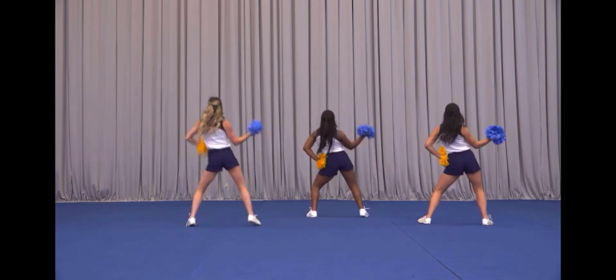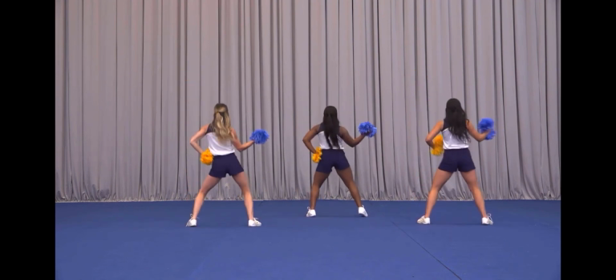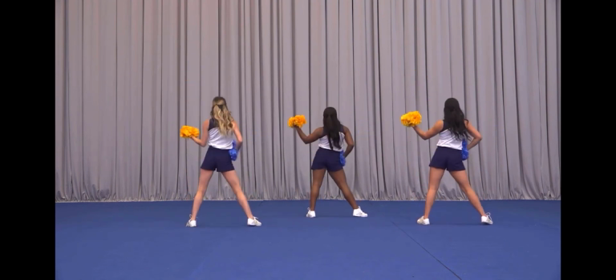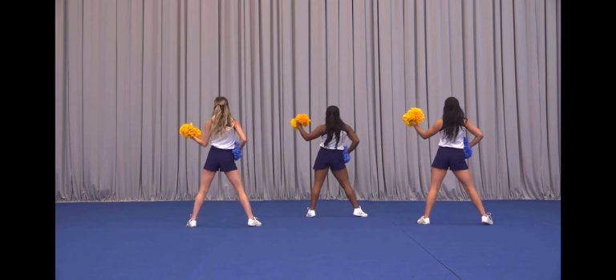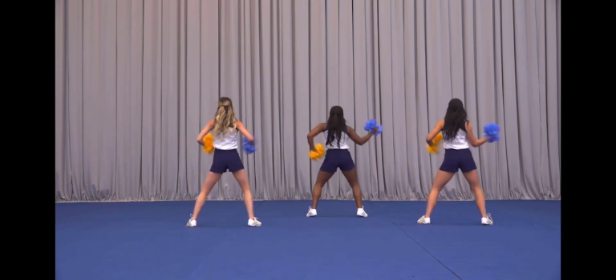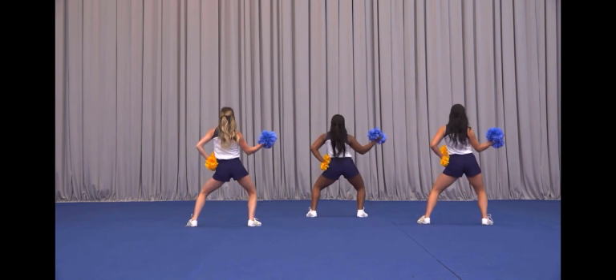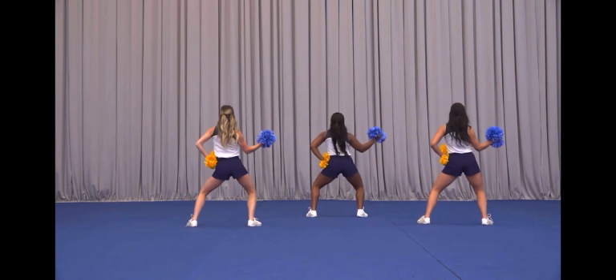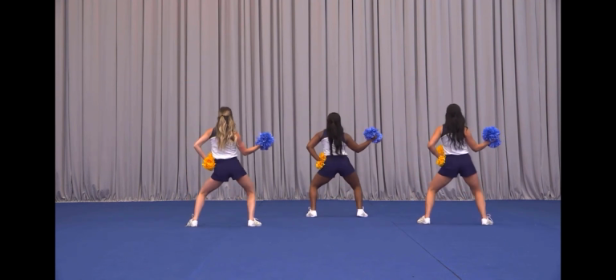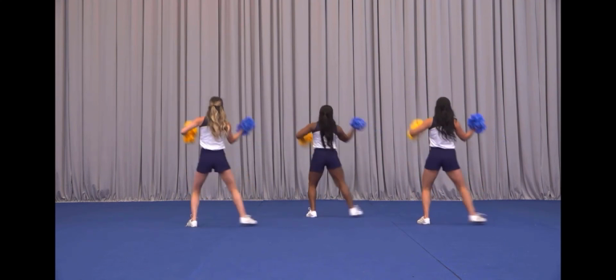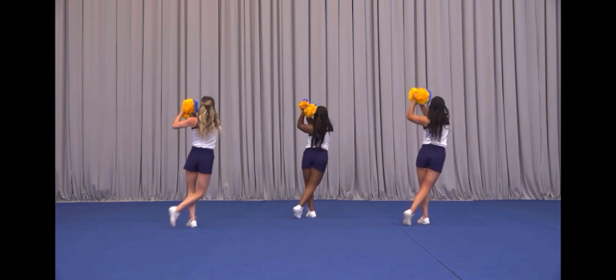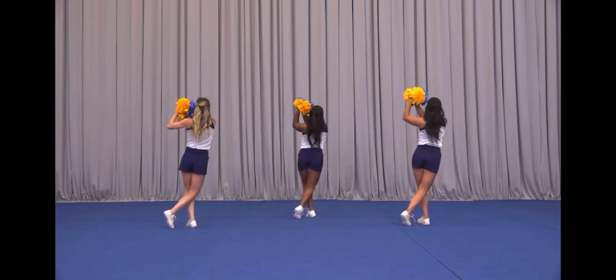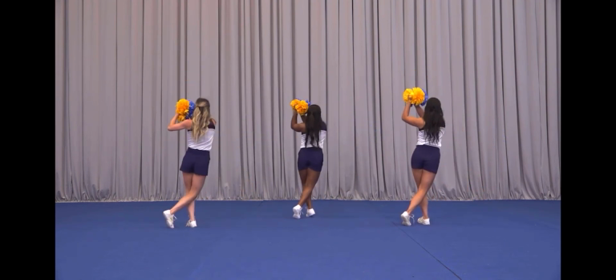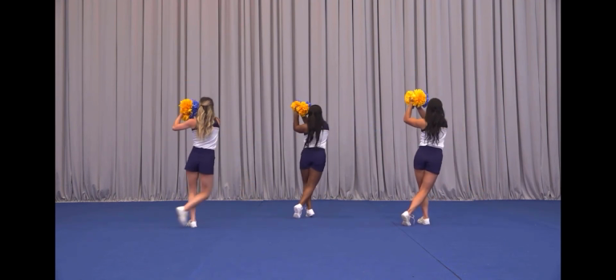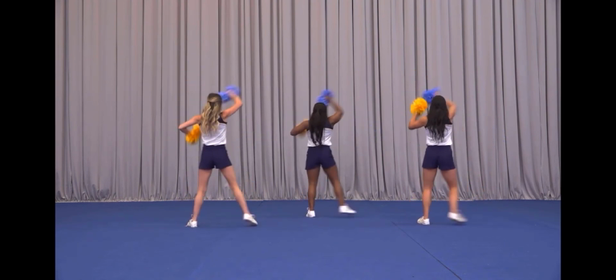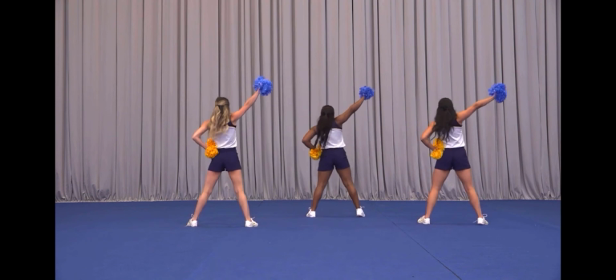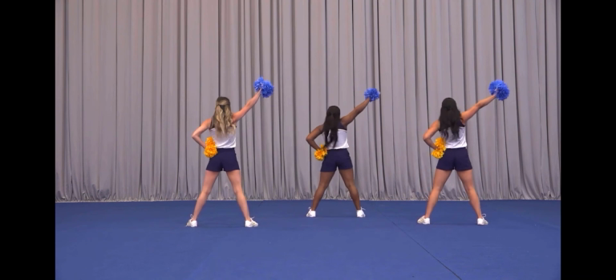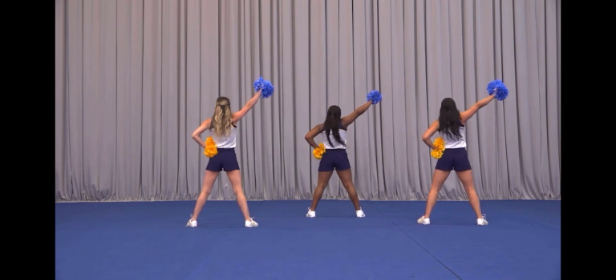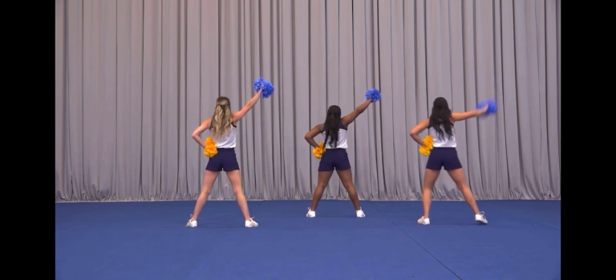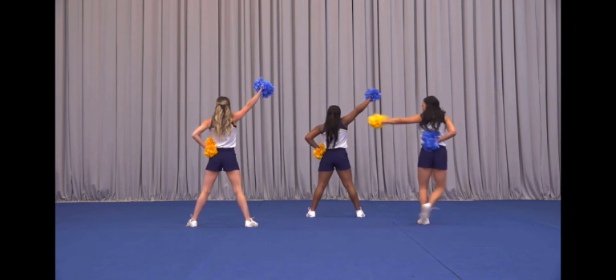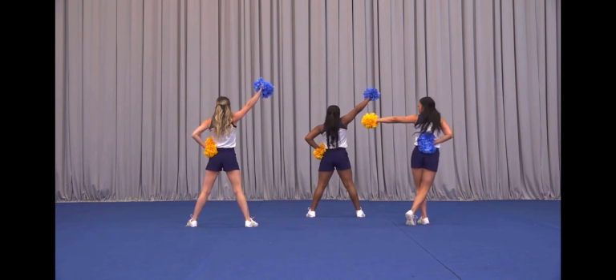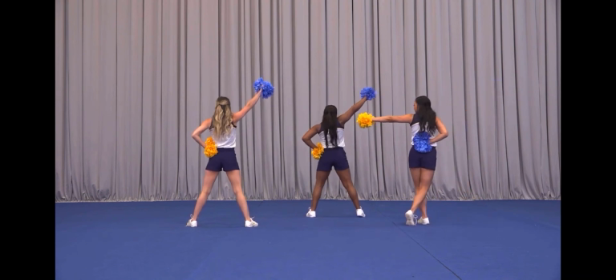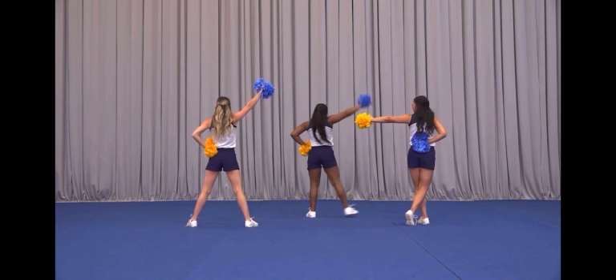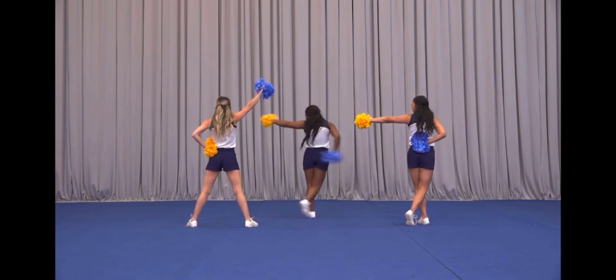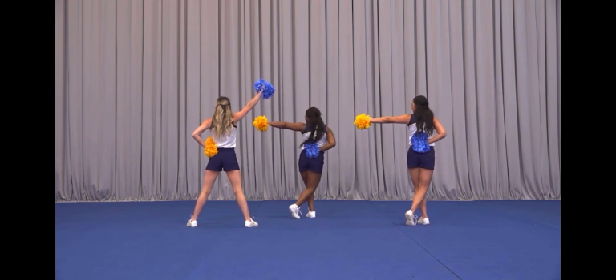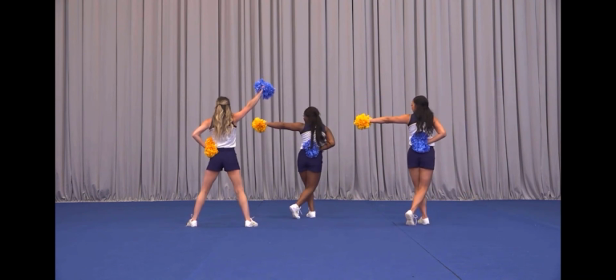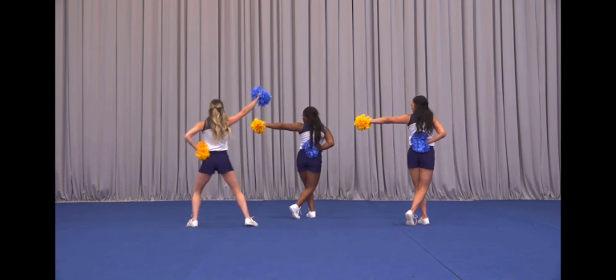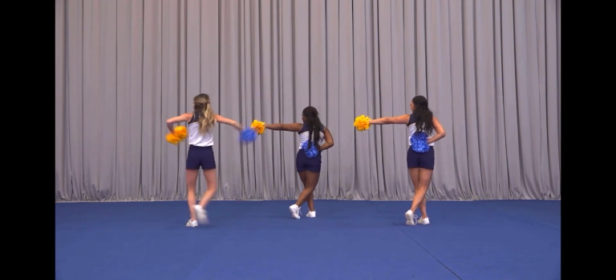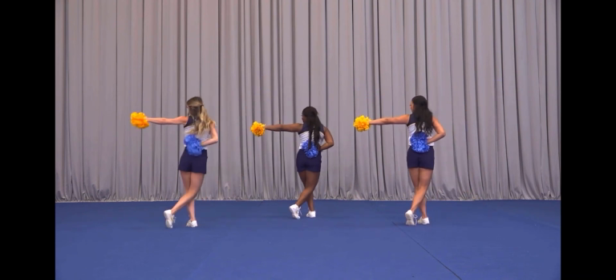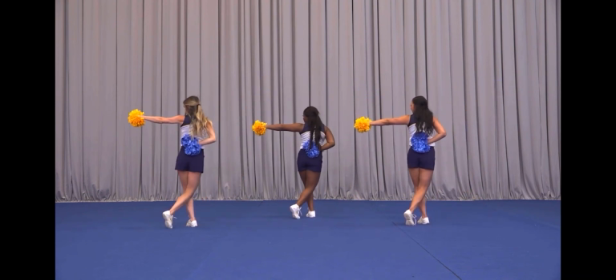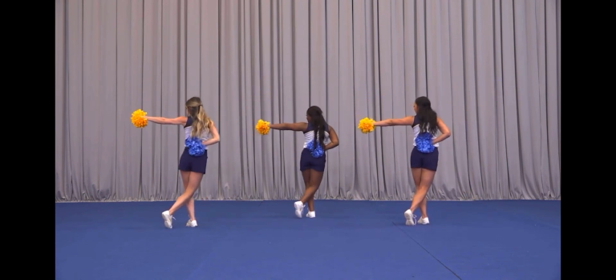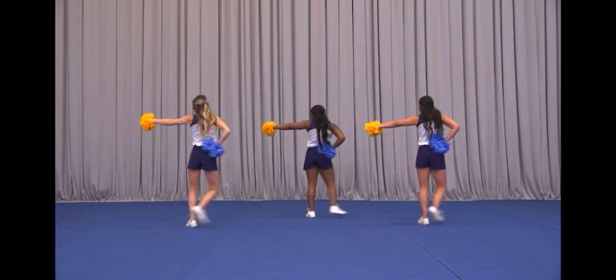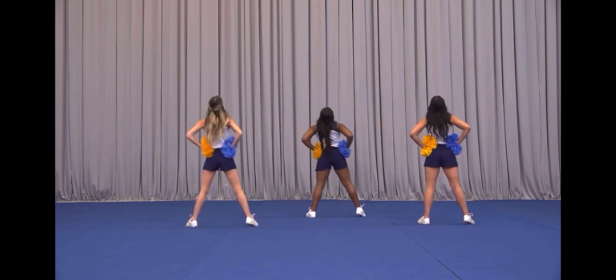Start one and two, three, four, ripple five, or six, seven, hit eight.